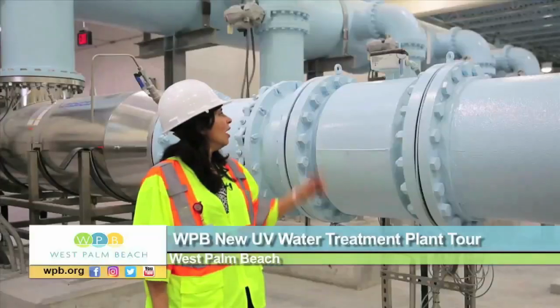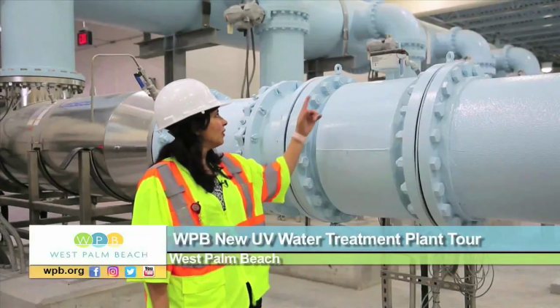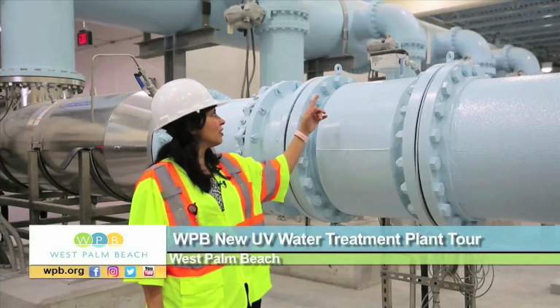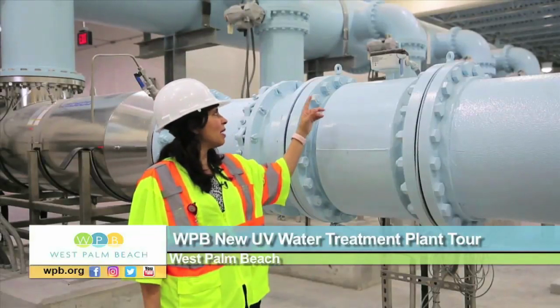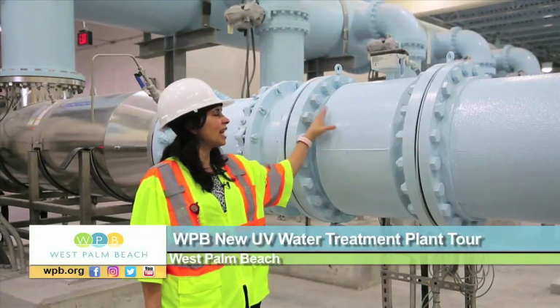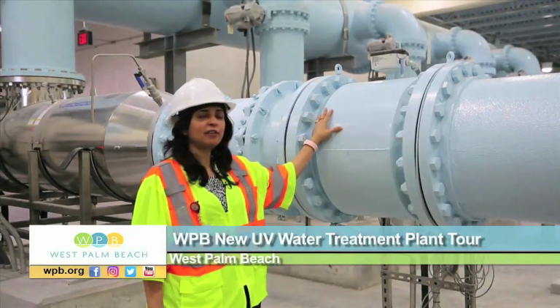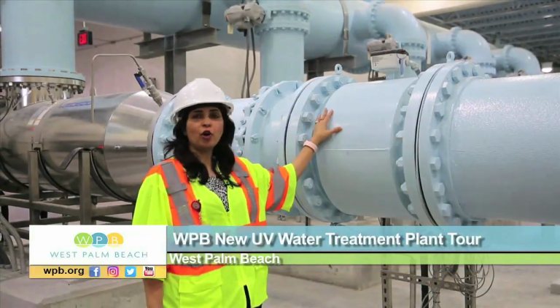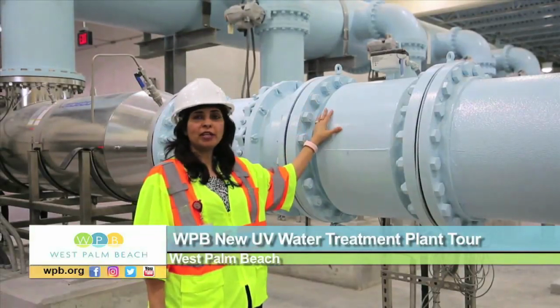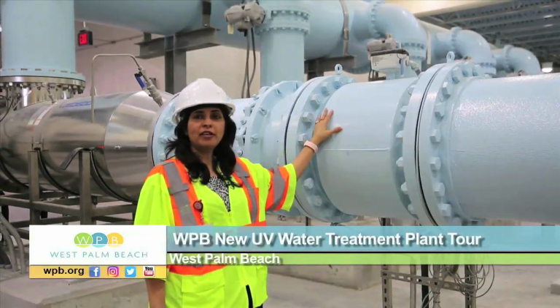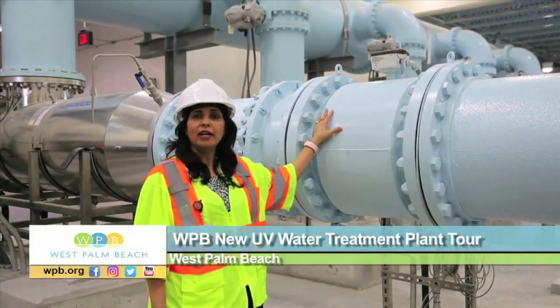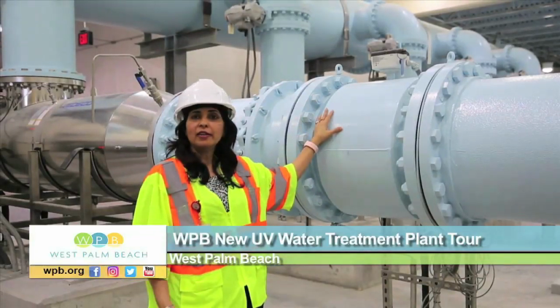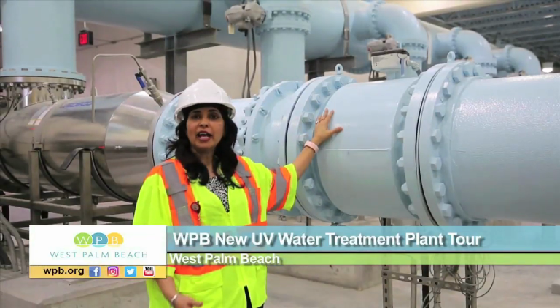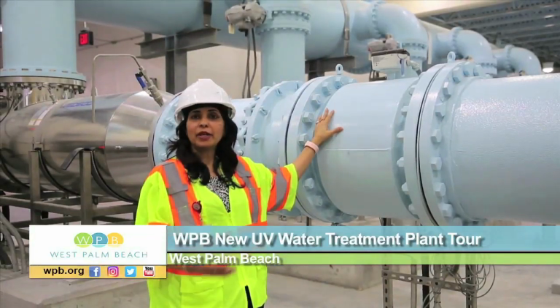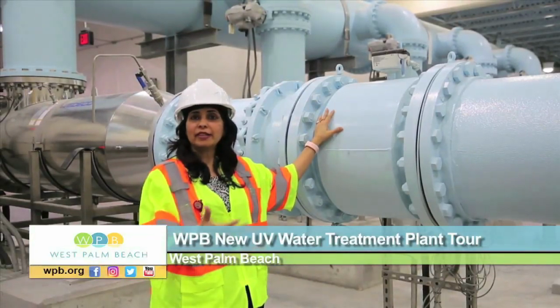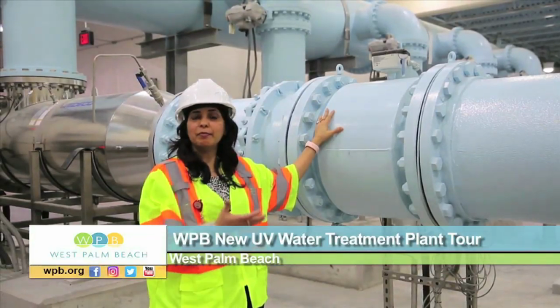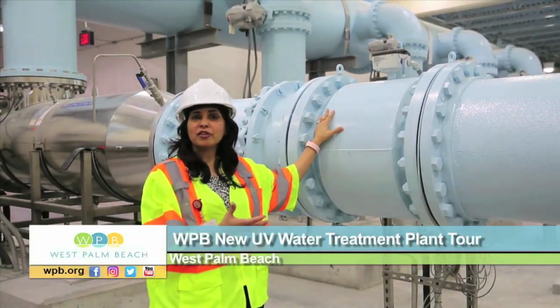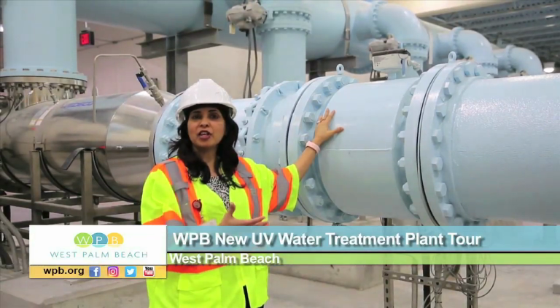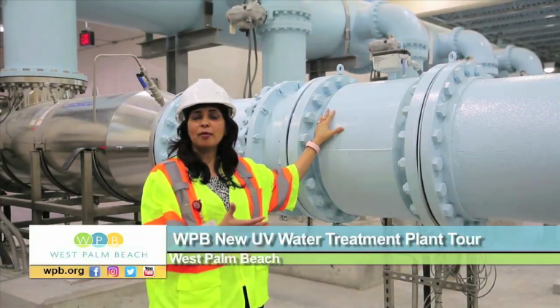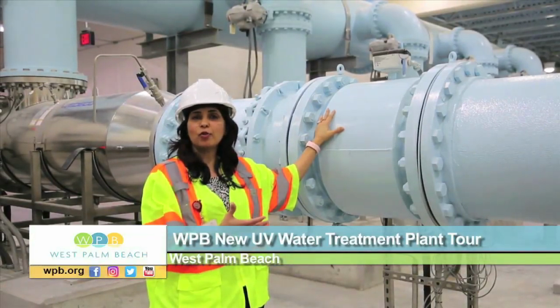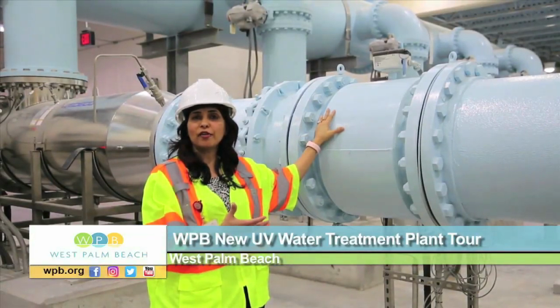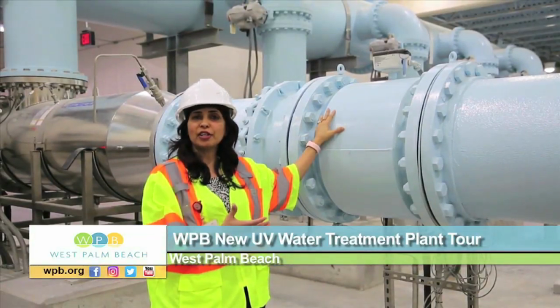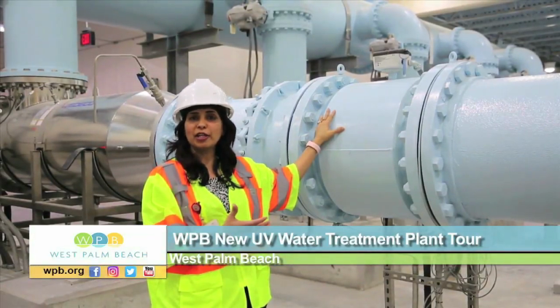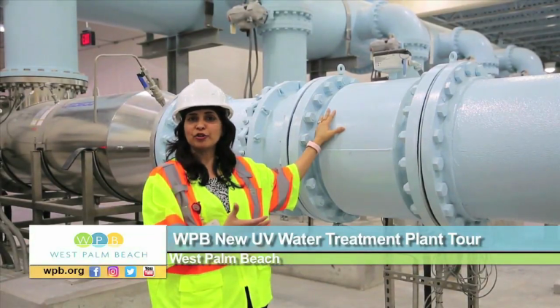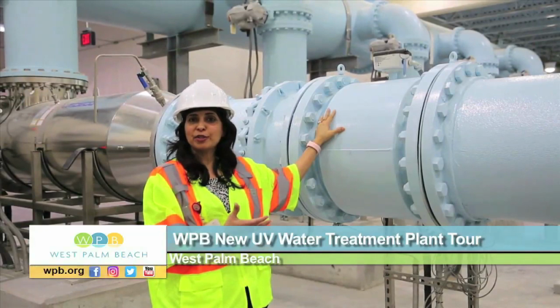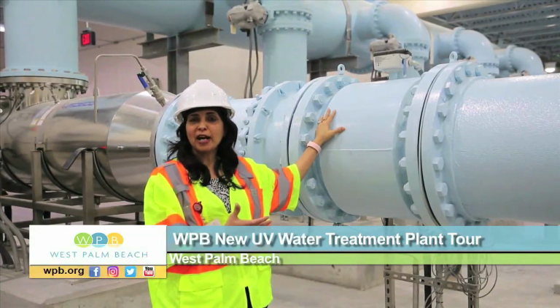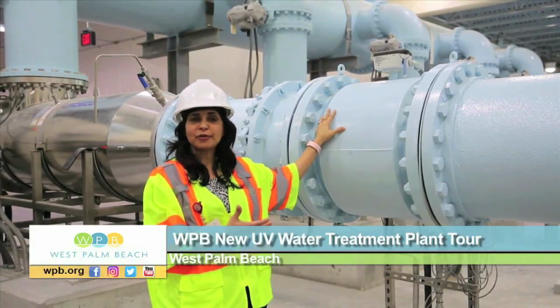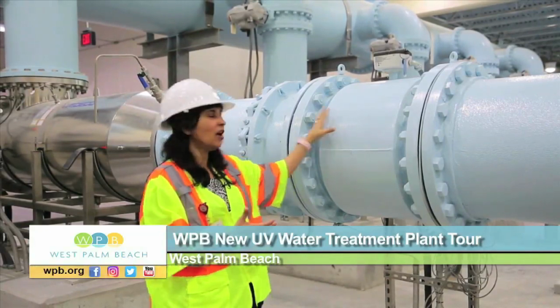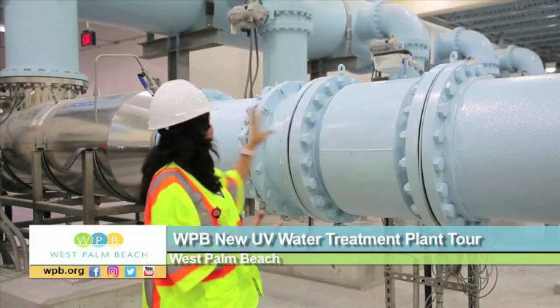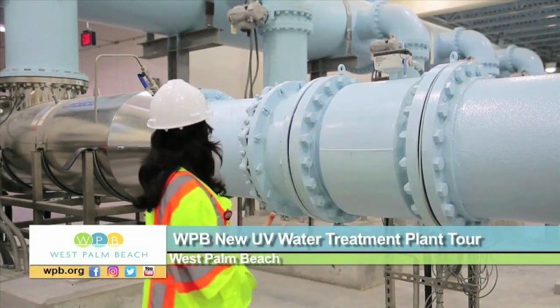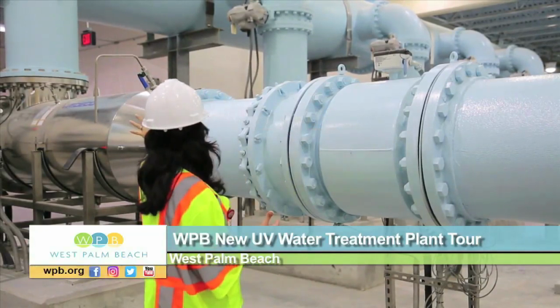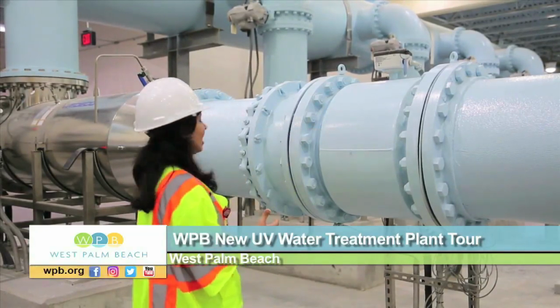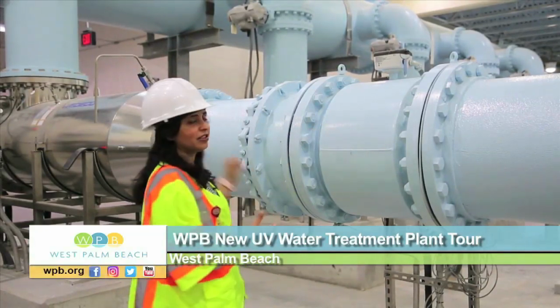This is a magnetic flow meter that basically measures how much water is coming into these pipes or the UV reactors.